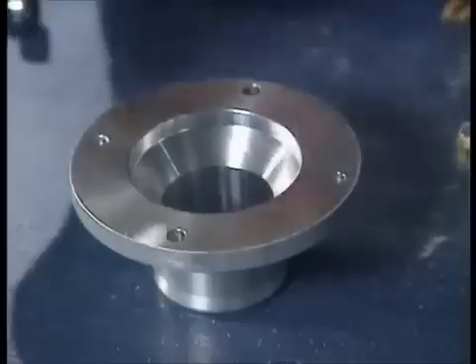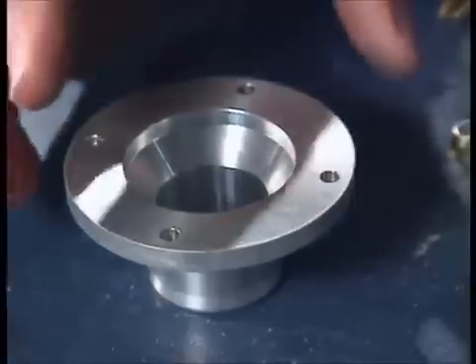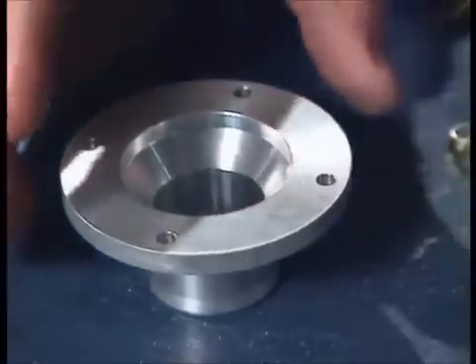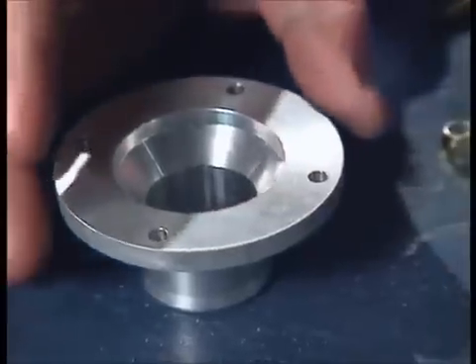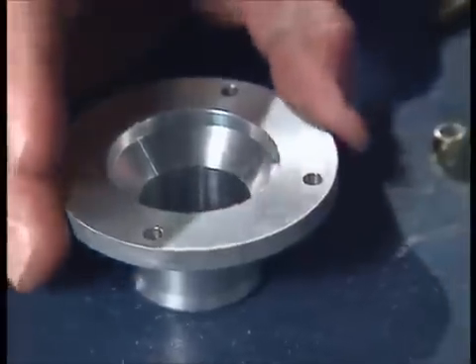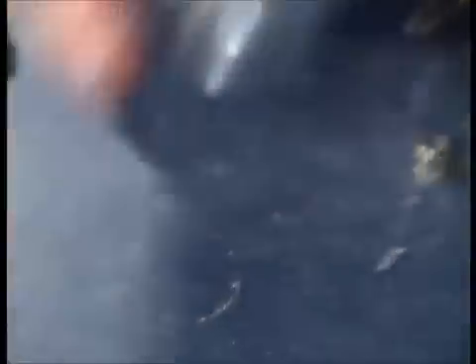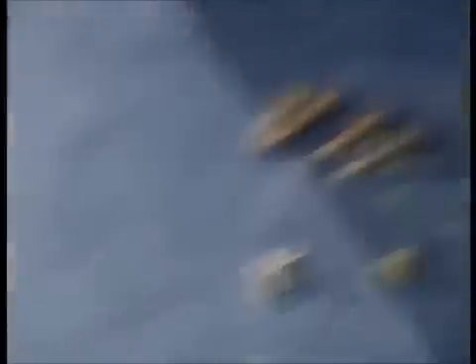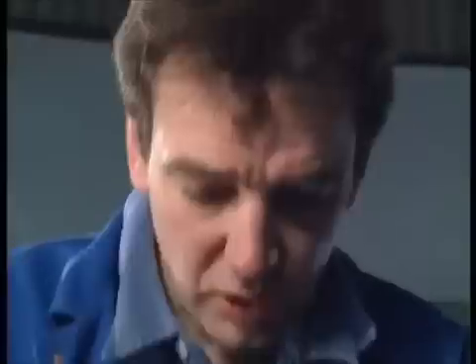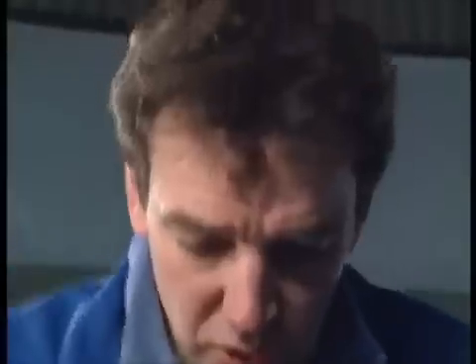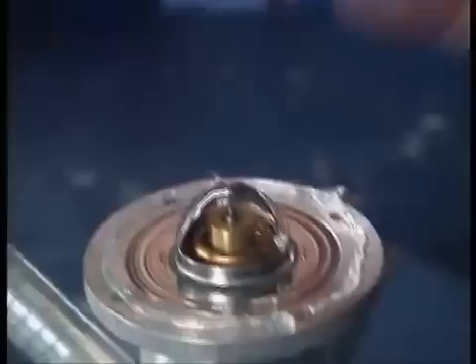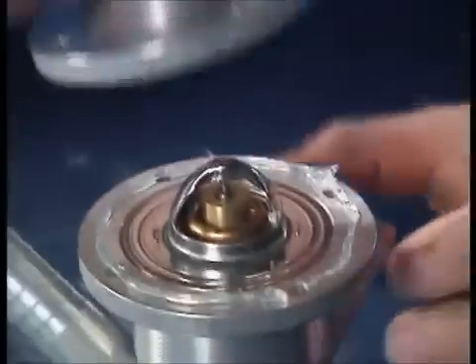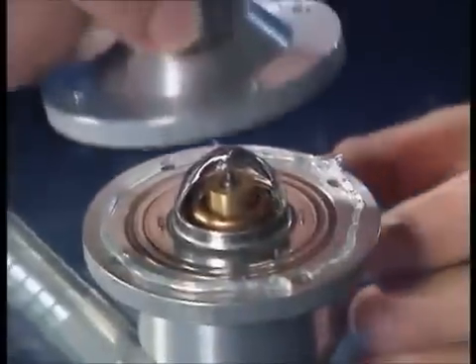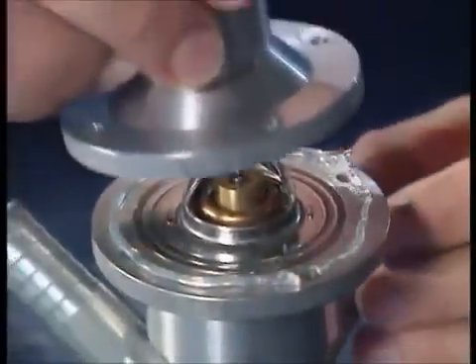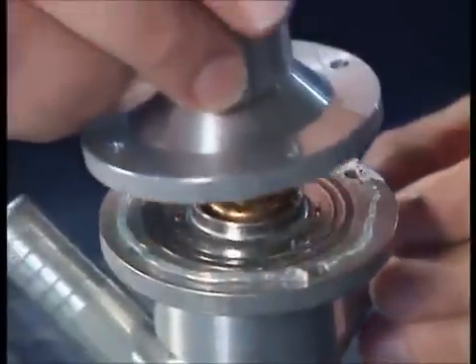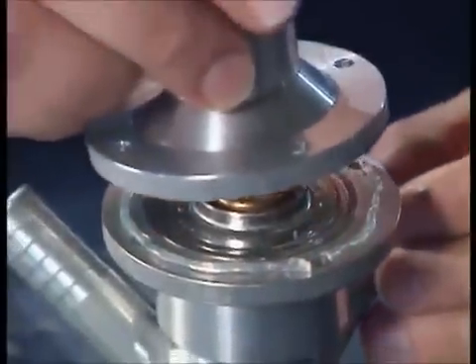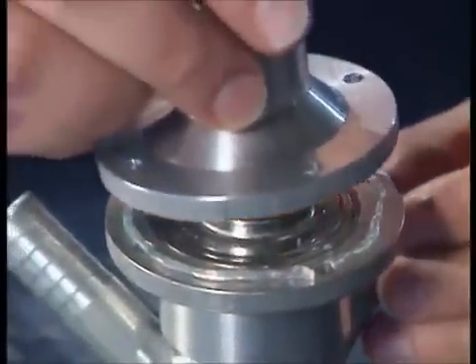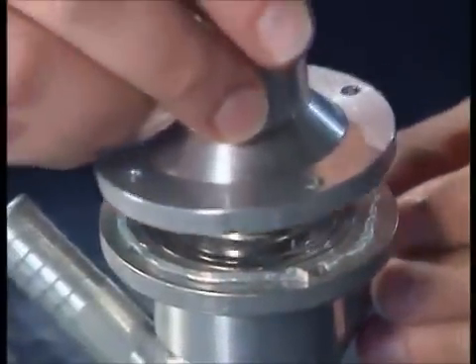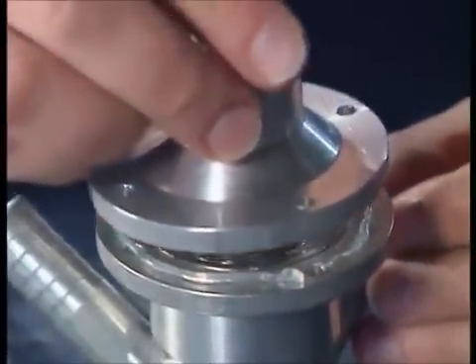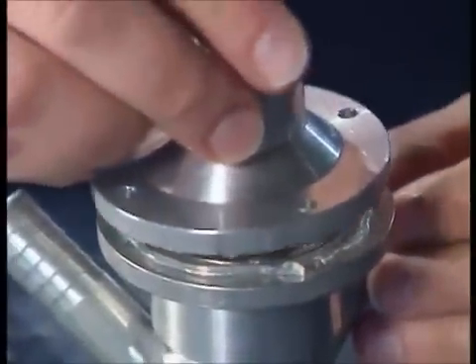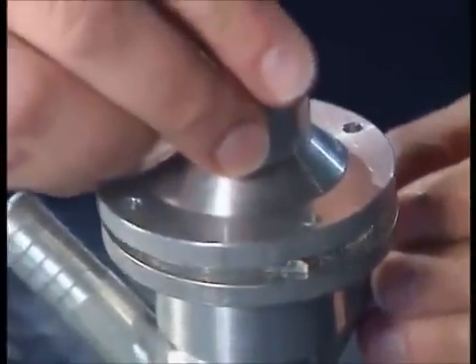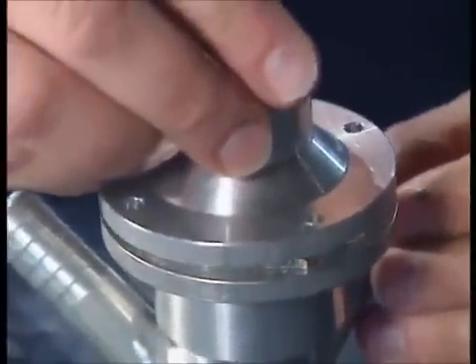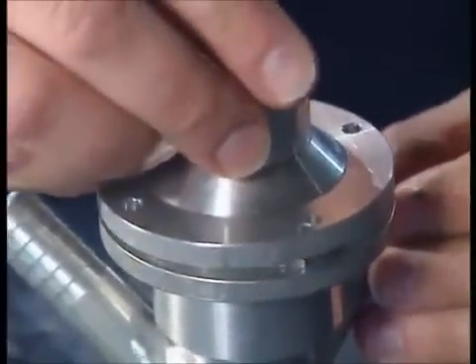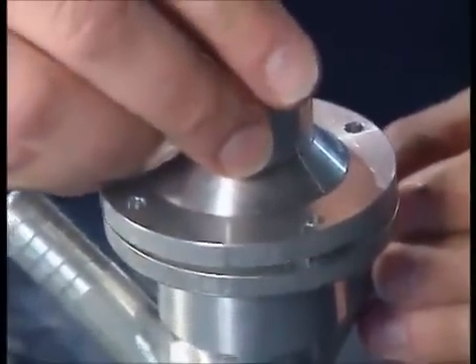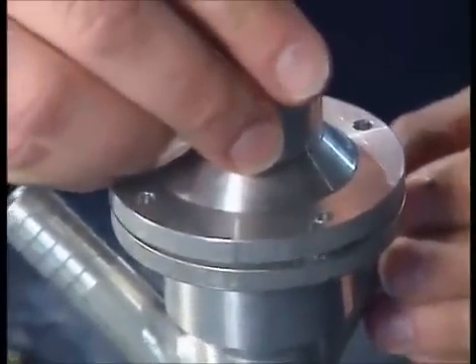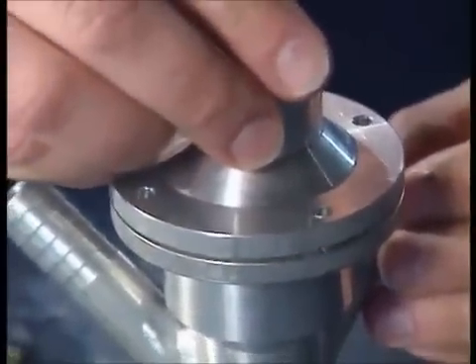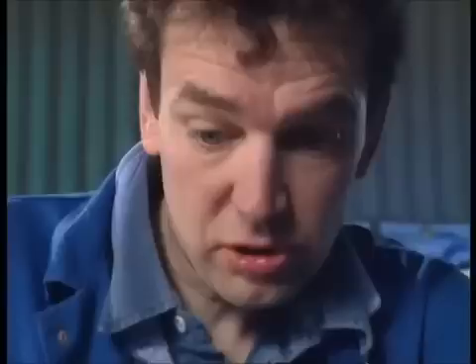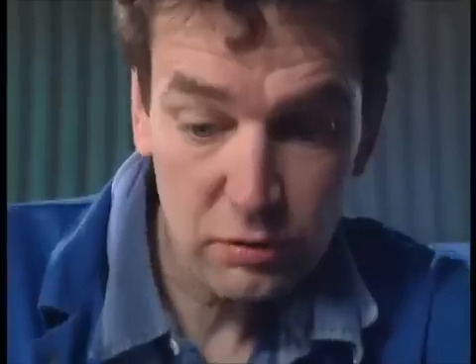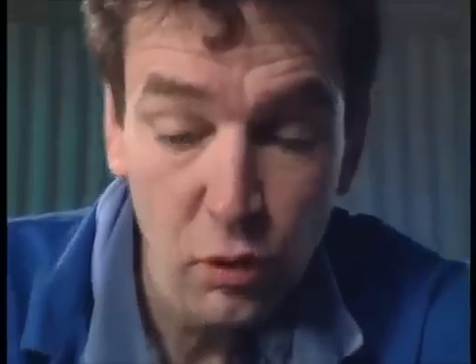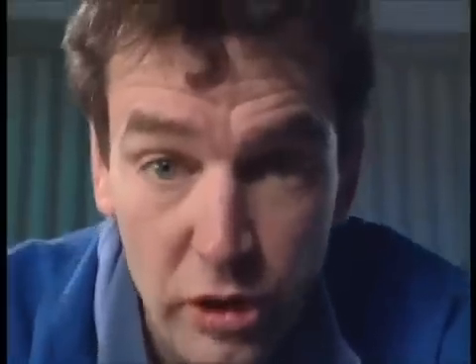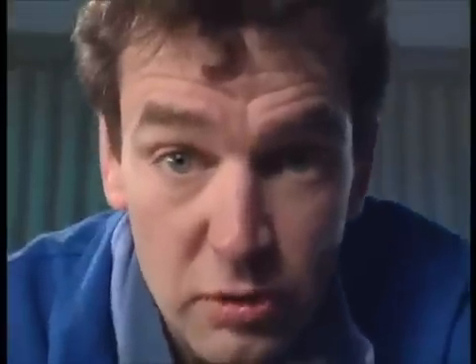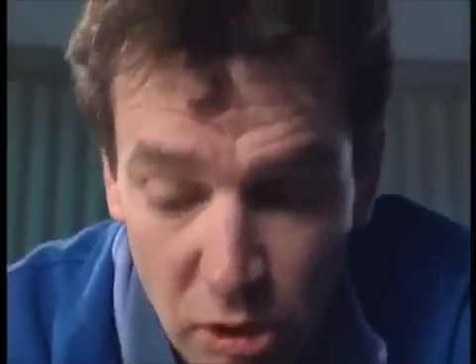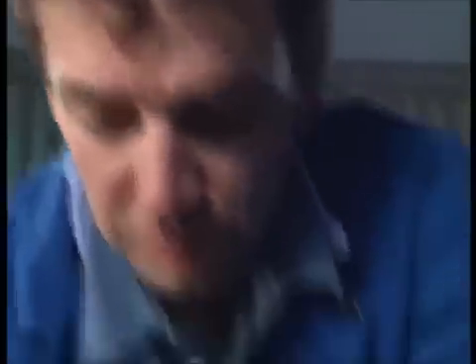And then the top just squeezes on like so, and then it's just four nuts and bolts.